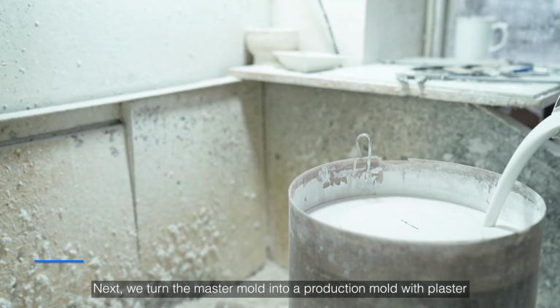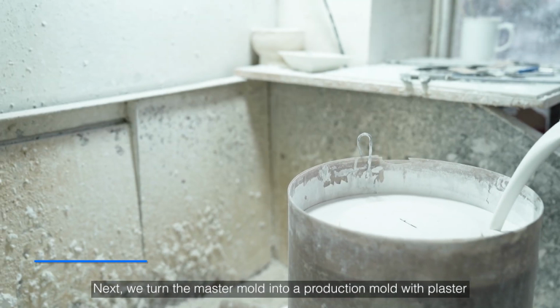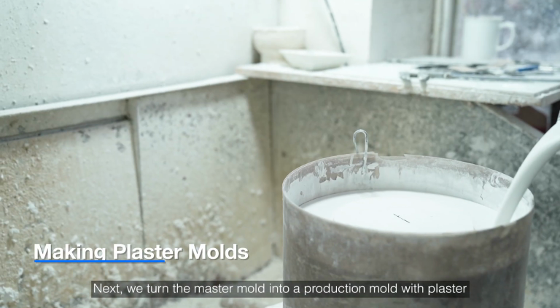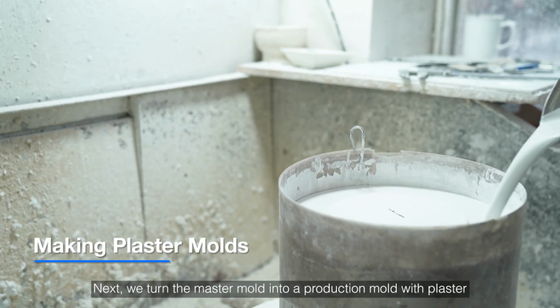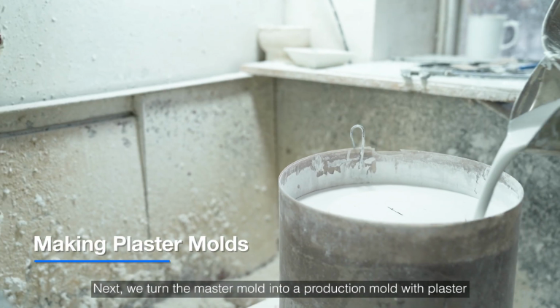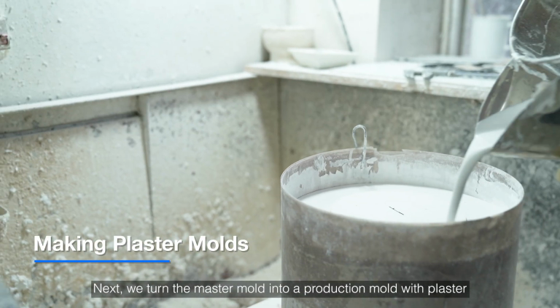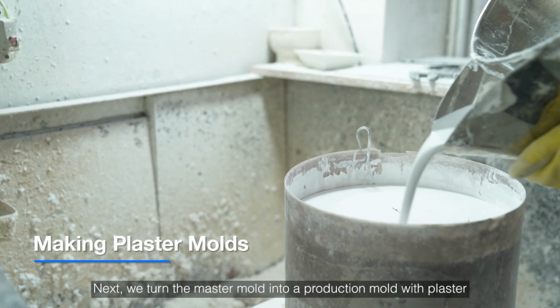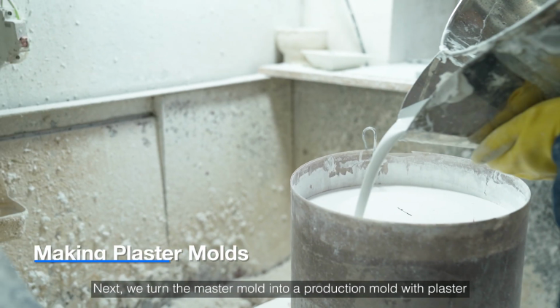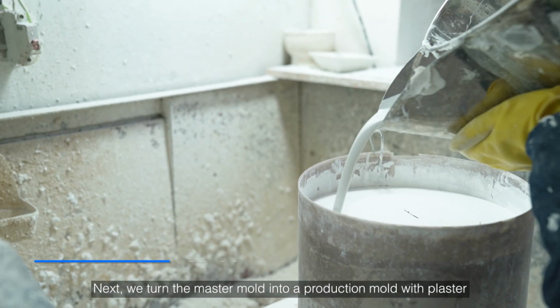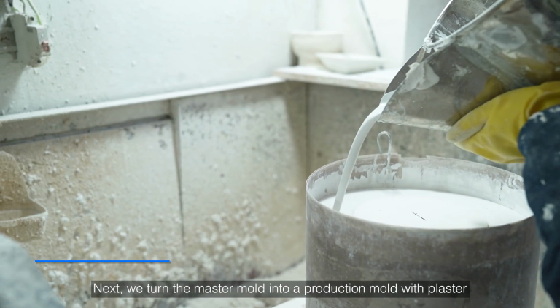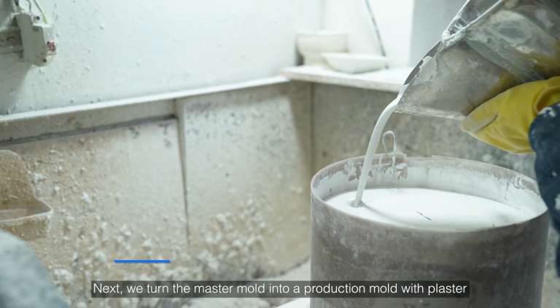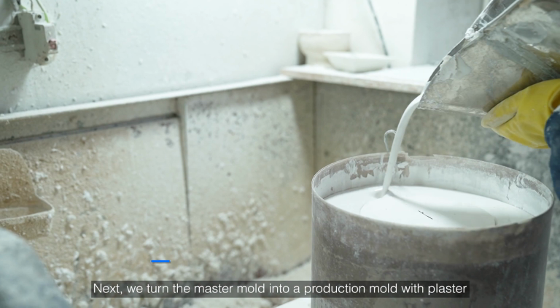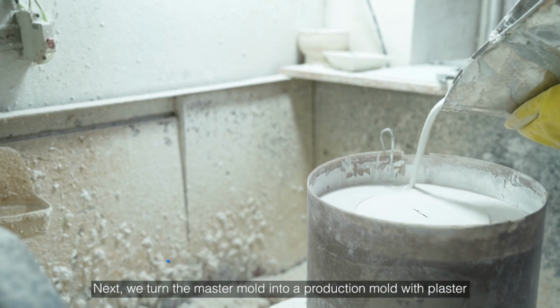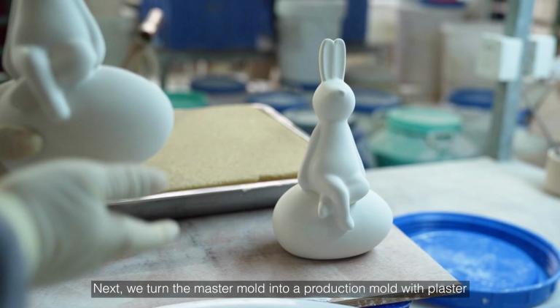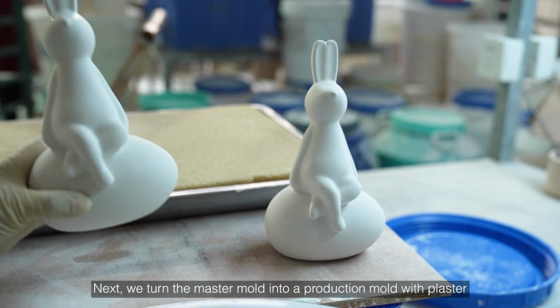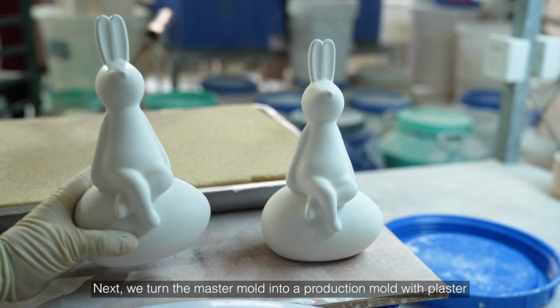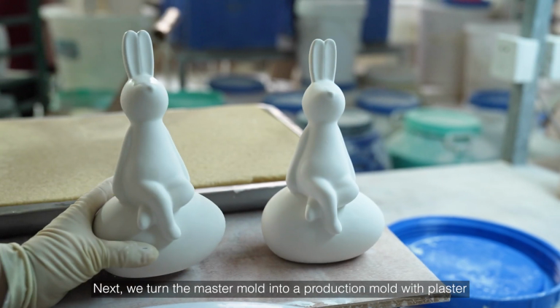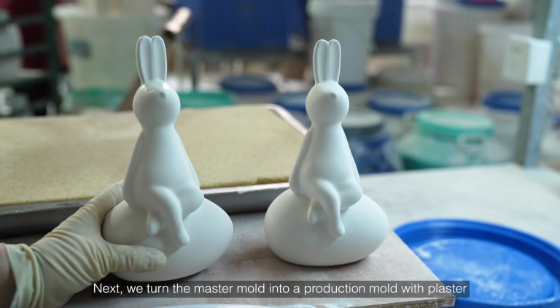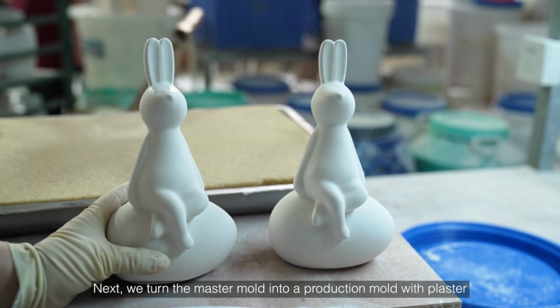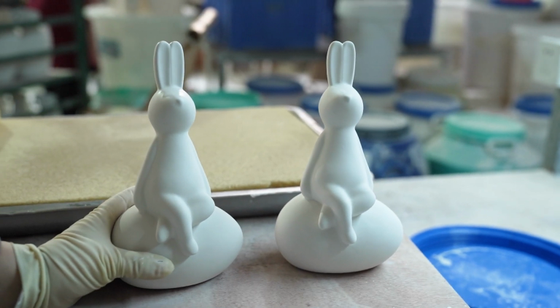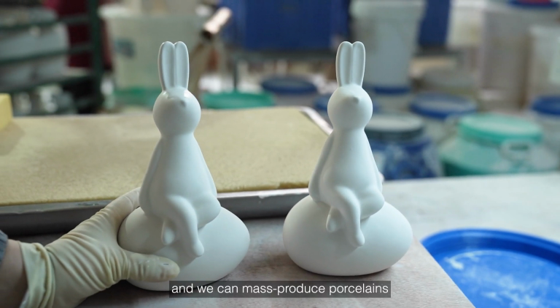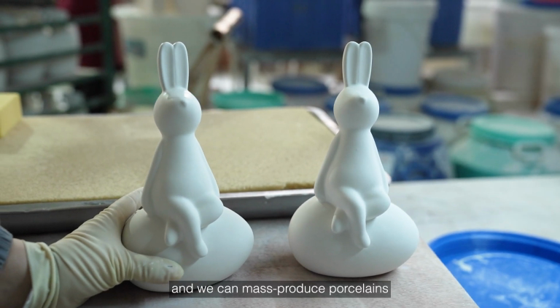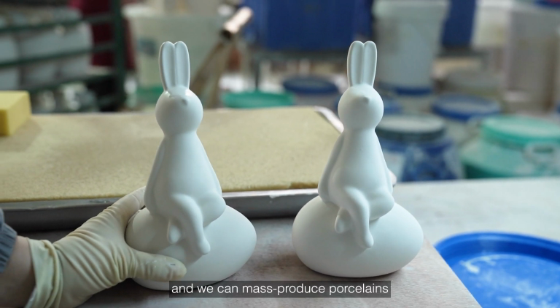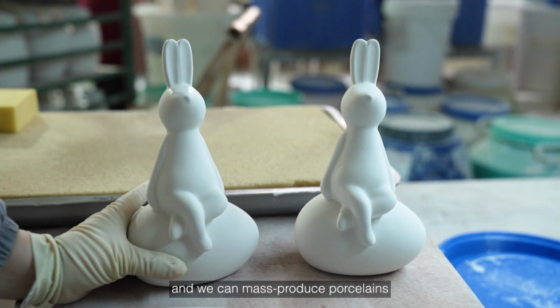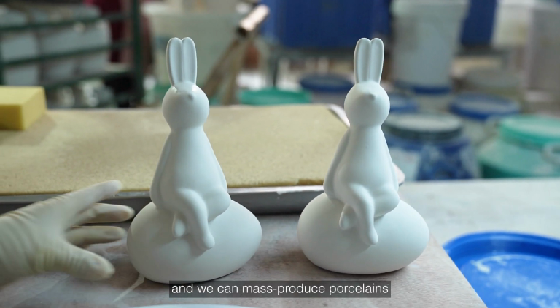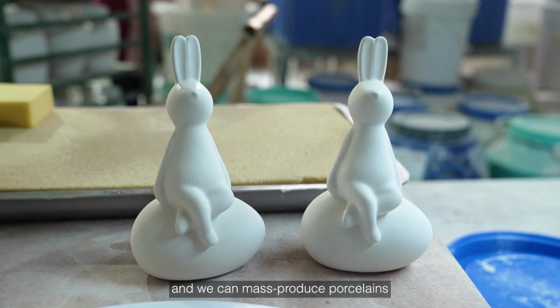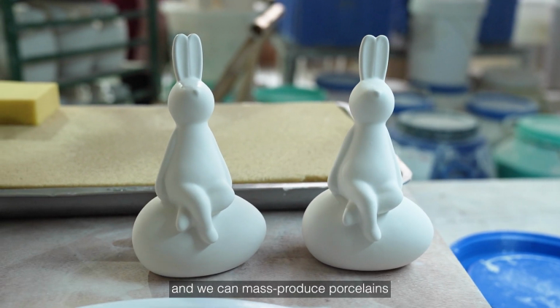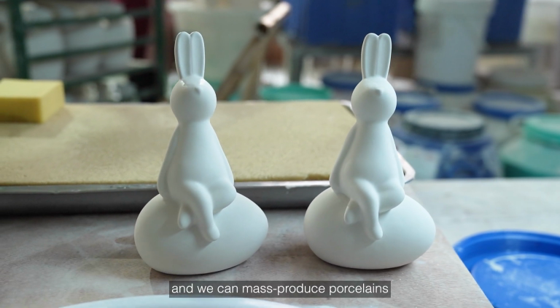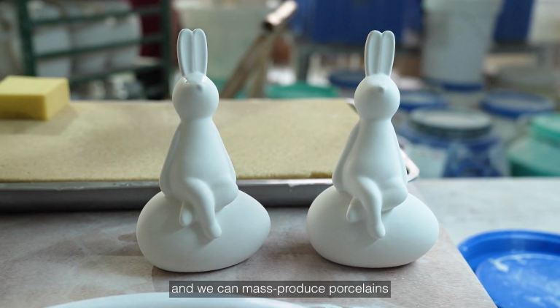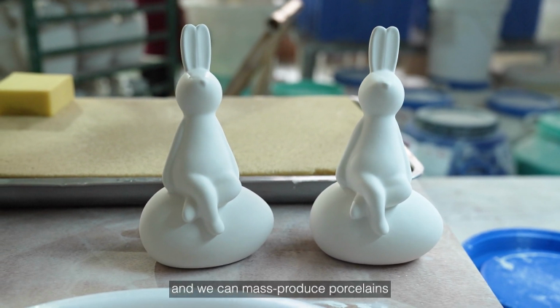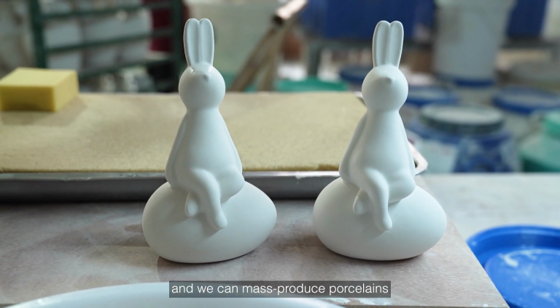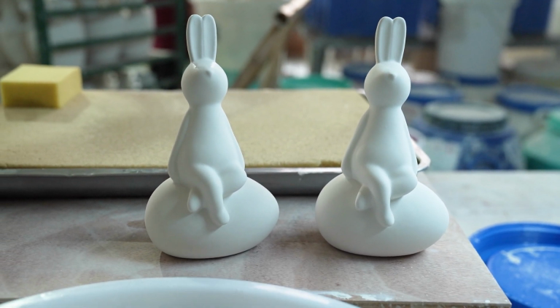Next, we turn the master mold into a production mold with plastic, and we can then mass-produce porcelains.